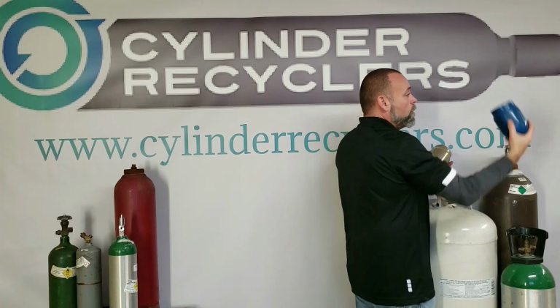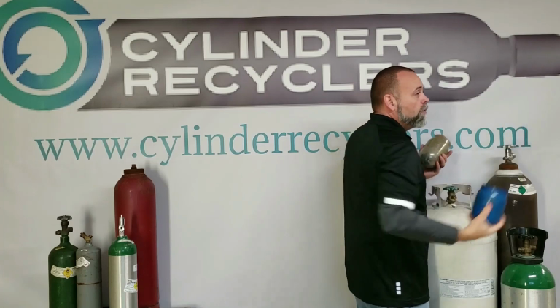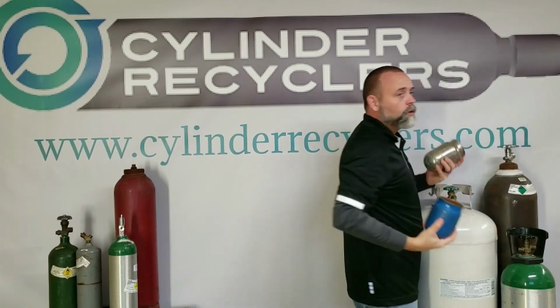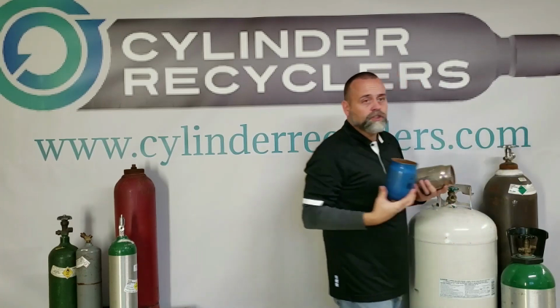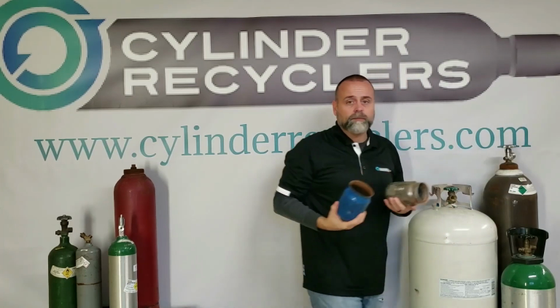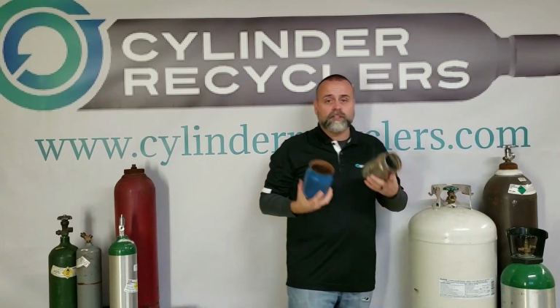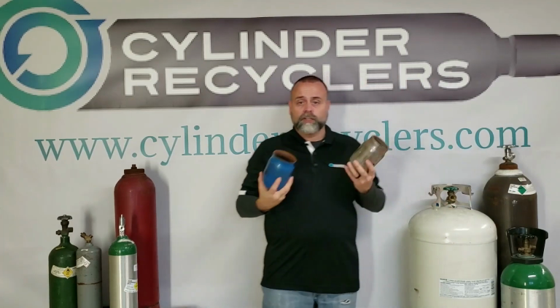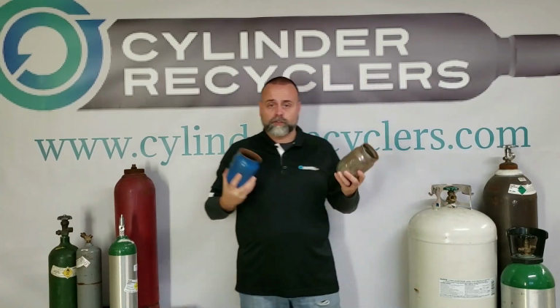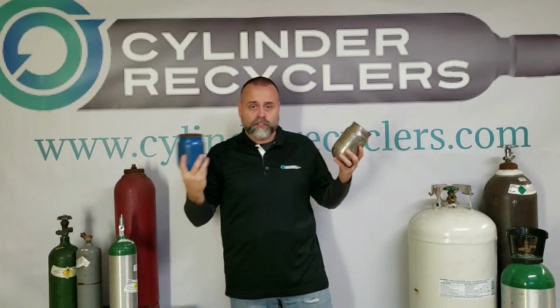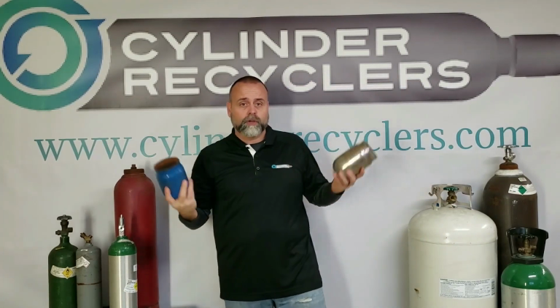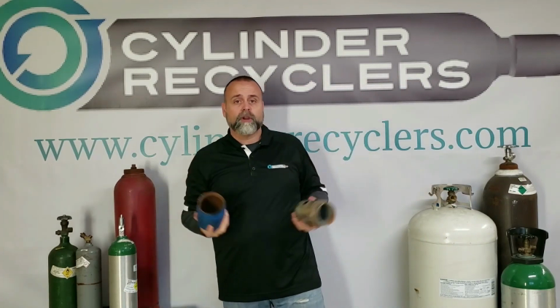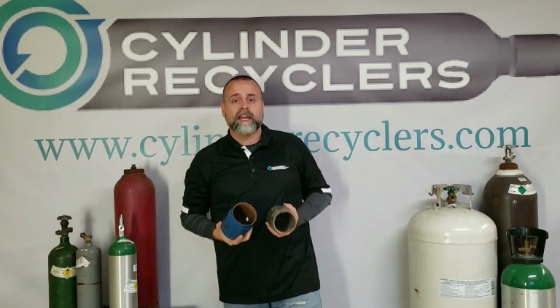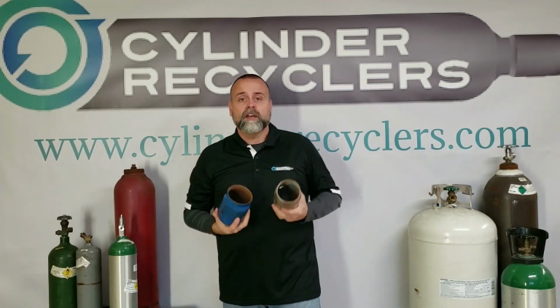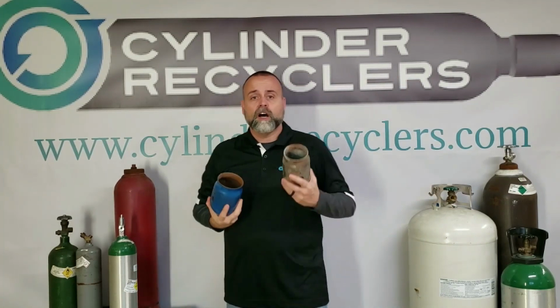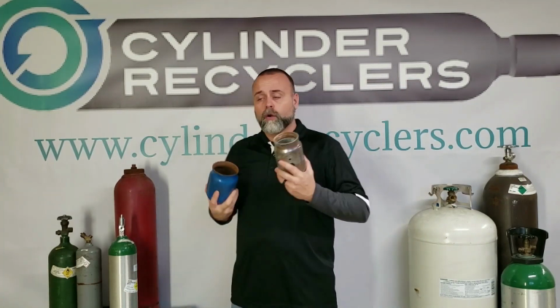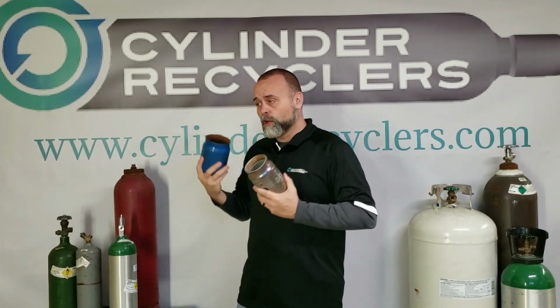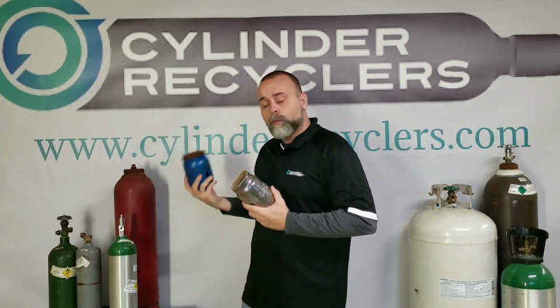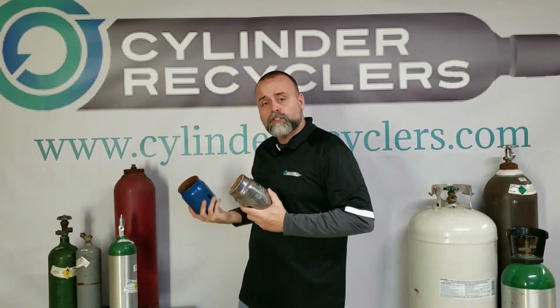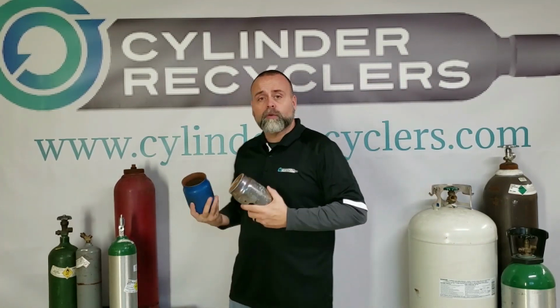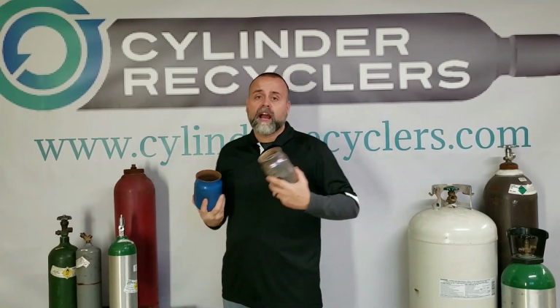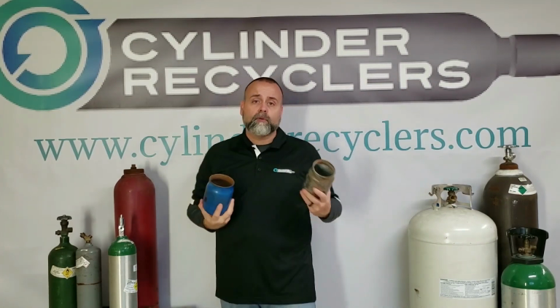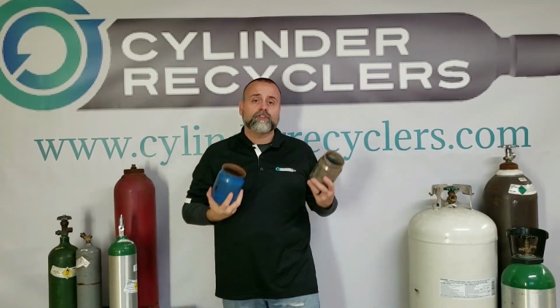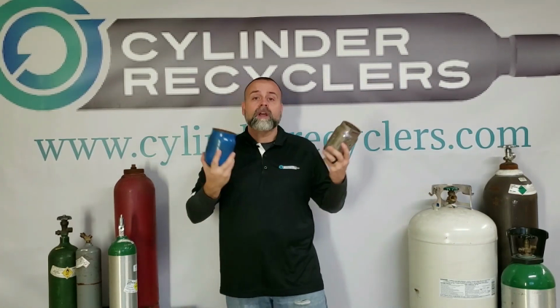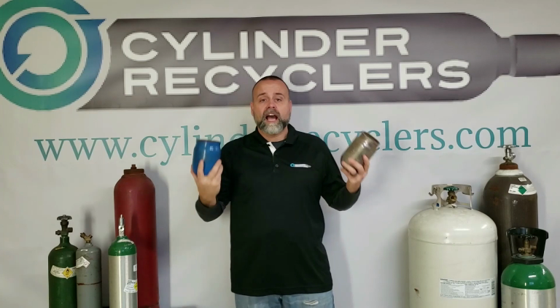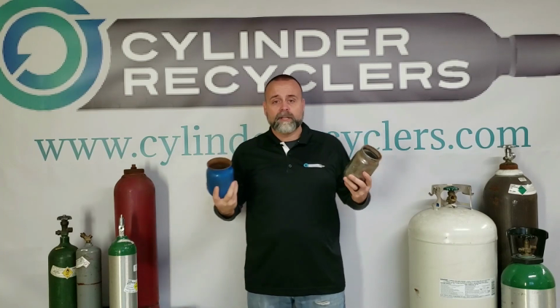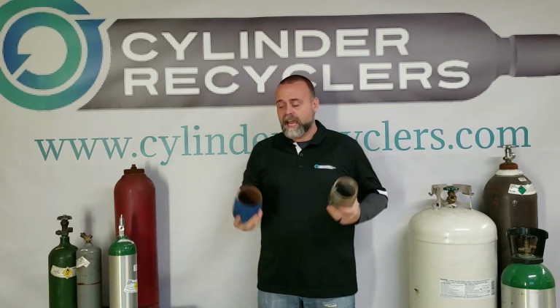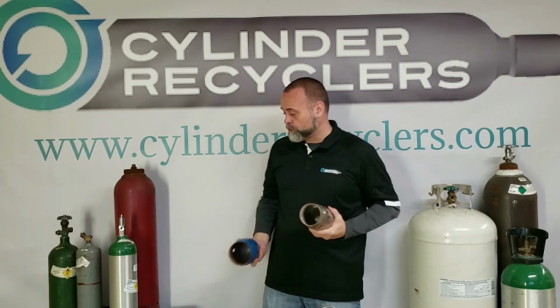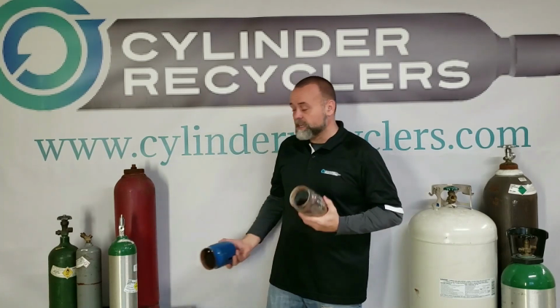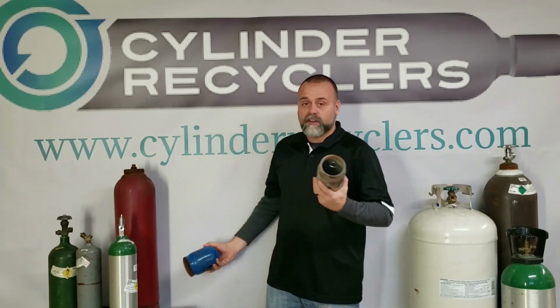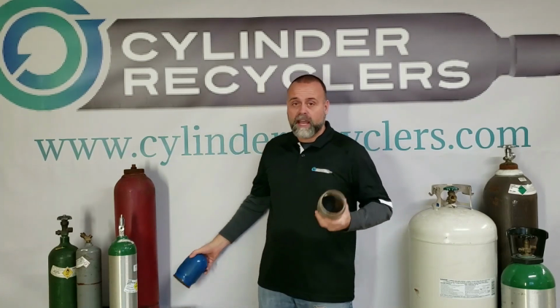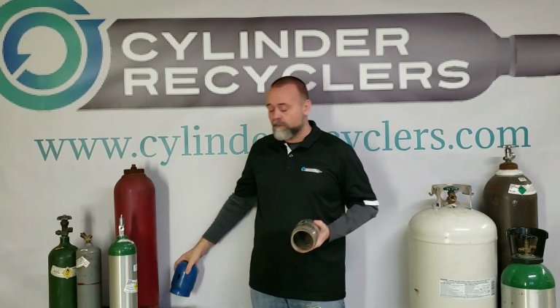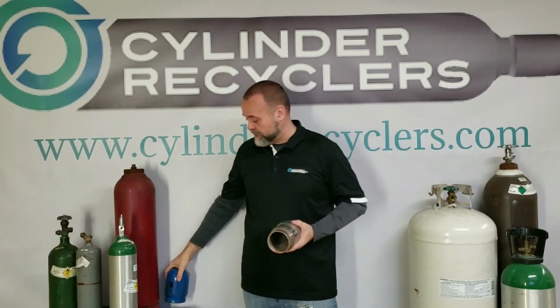So before you ship, you need to look at your cylinders and determine: are they low pressure or are they high pressure? How many caps do I need if I don't have any?